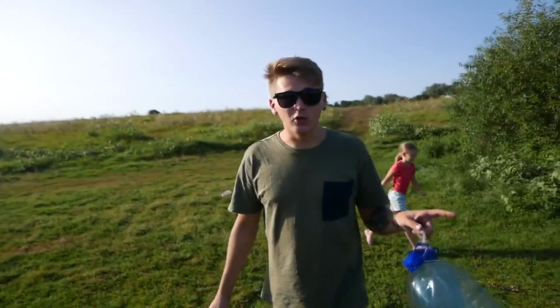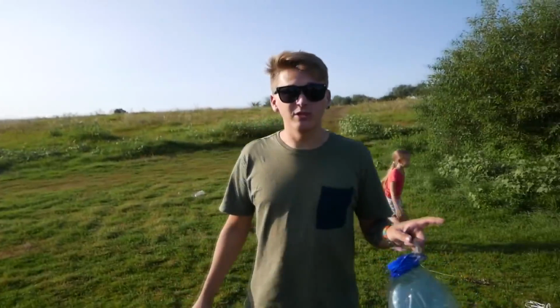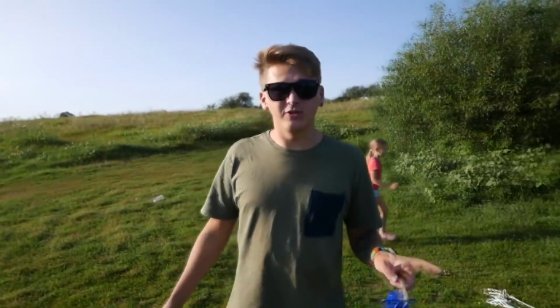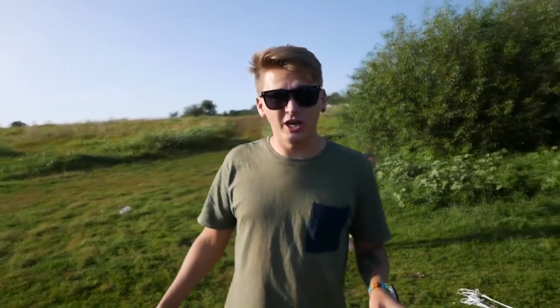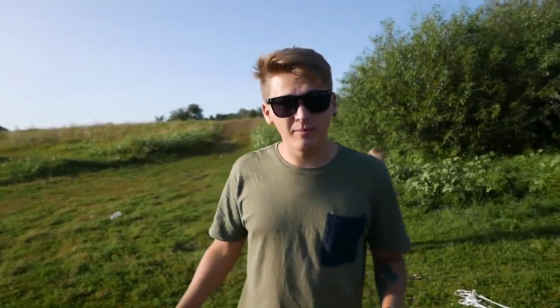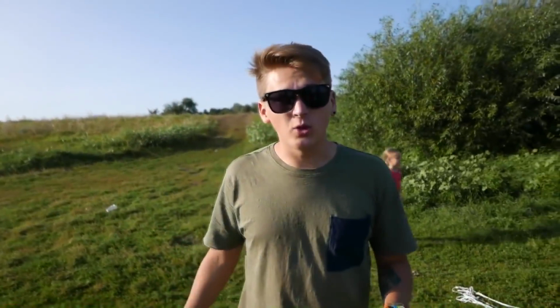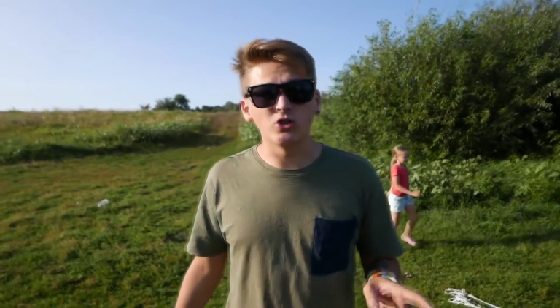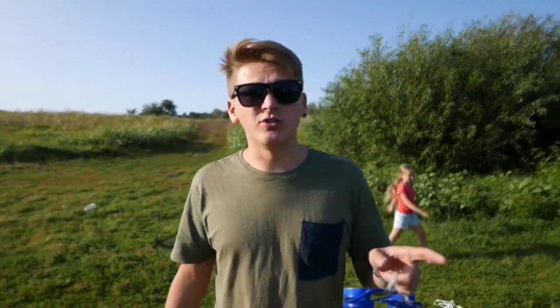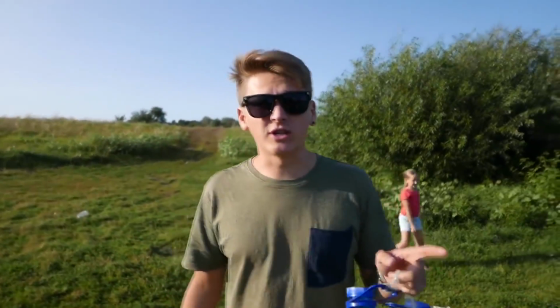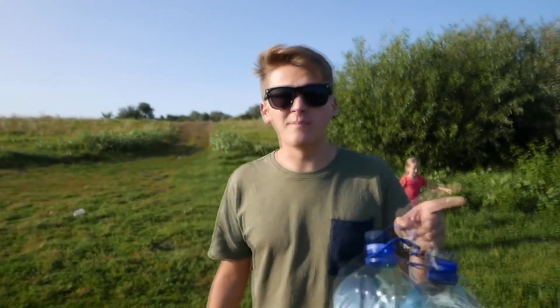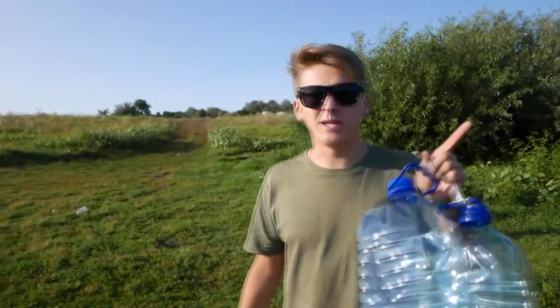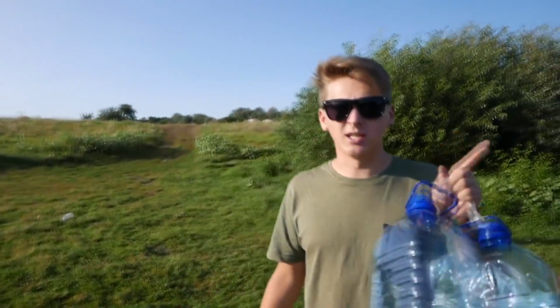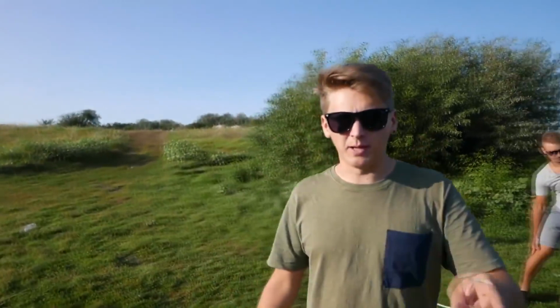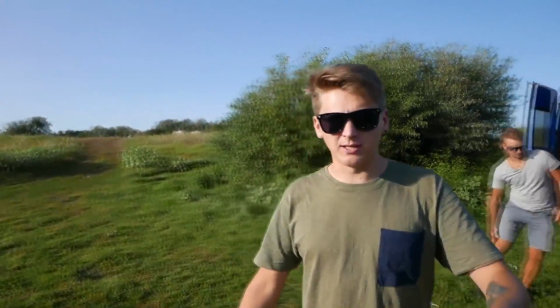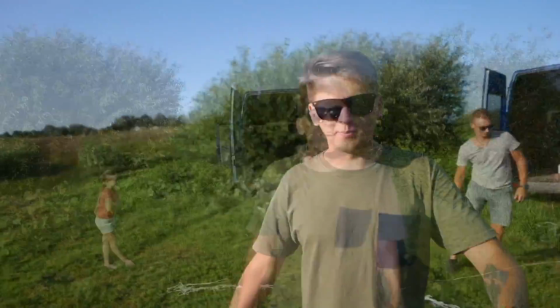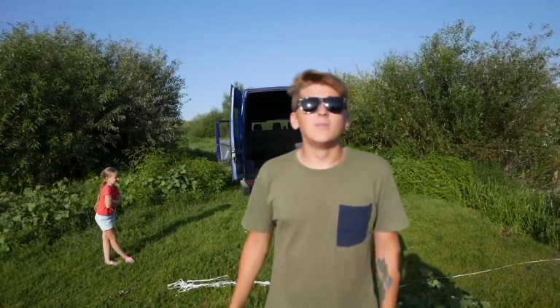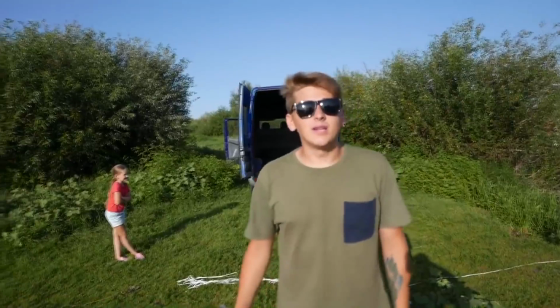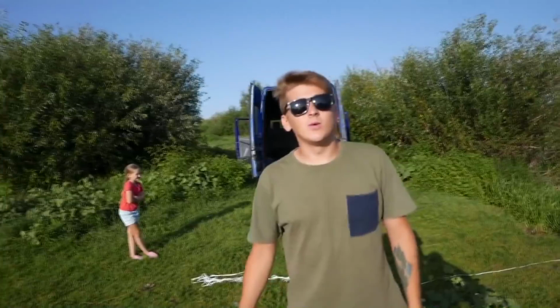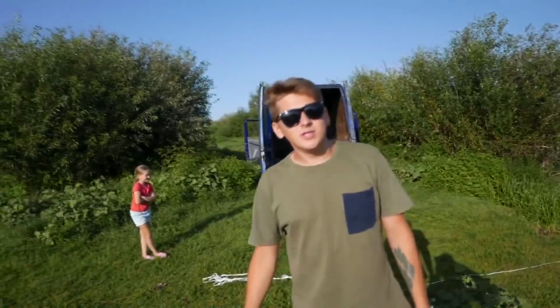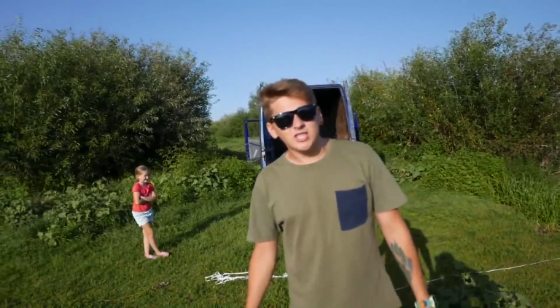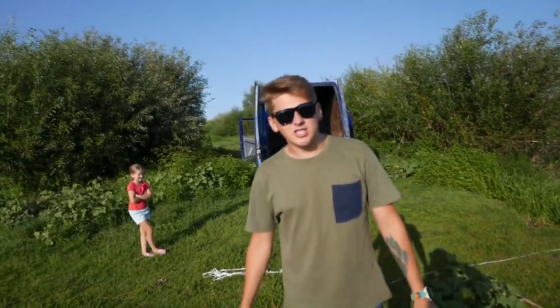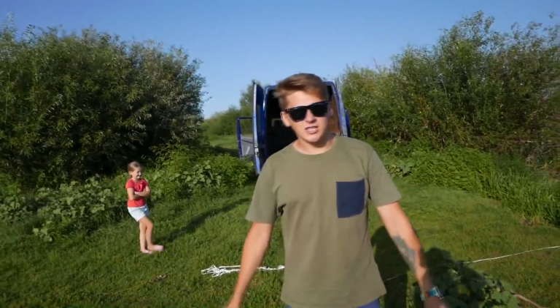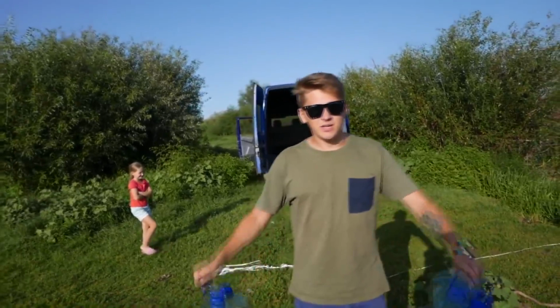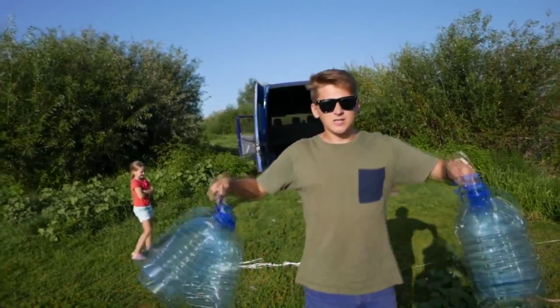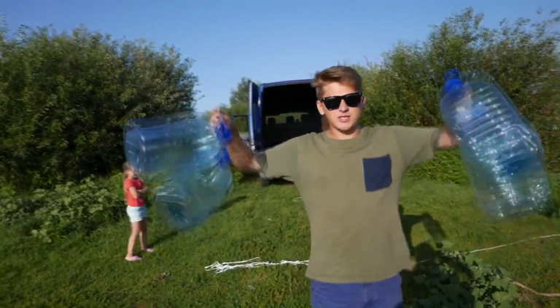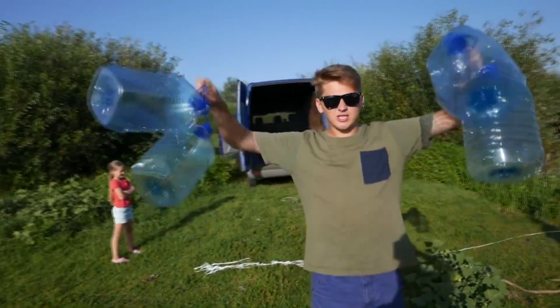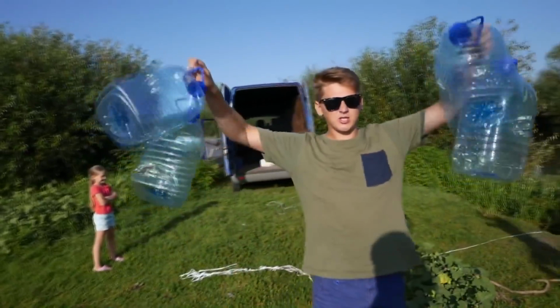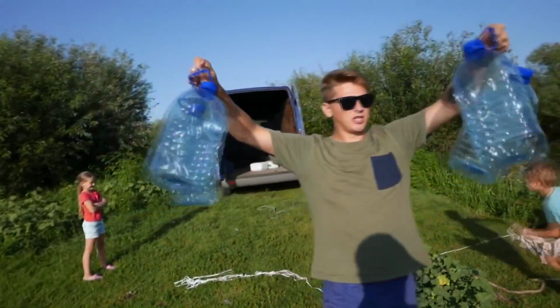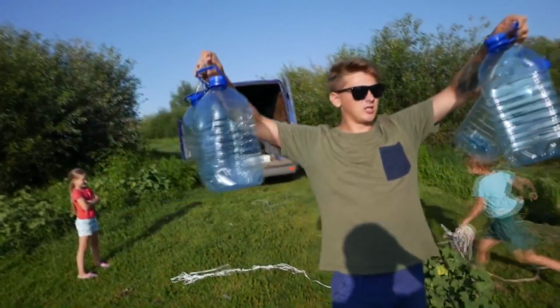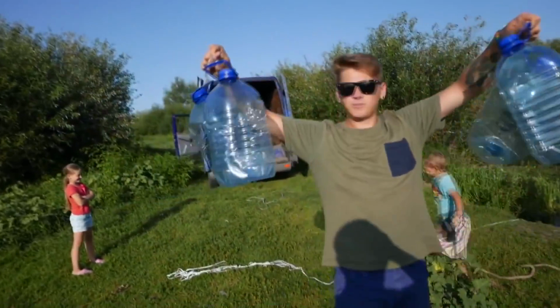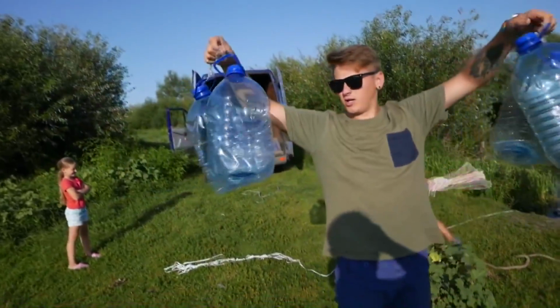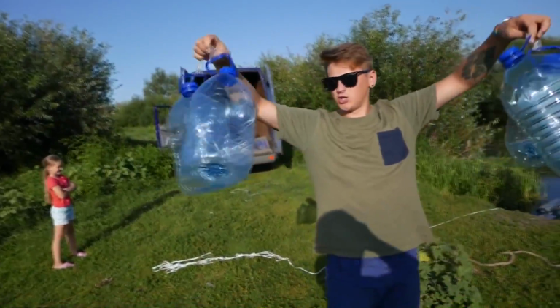In such things safety is very important, and that's why now we'll make a life jacket from bottles and sticky tape.